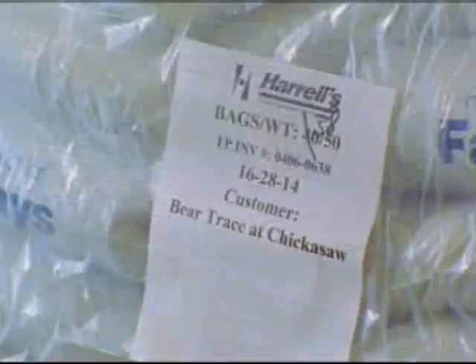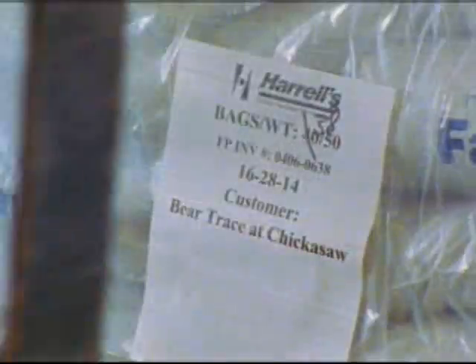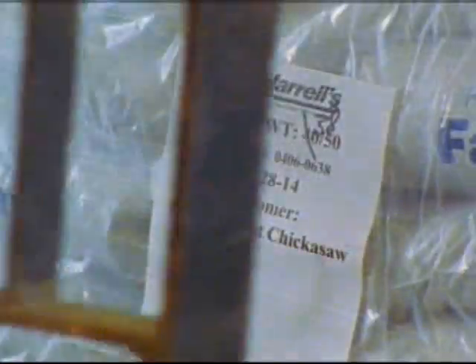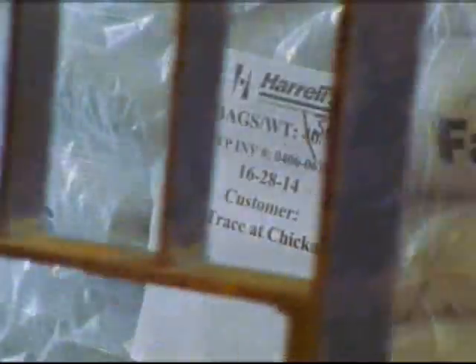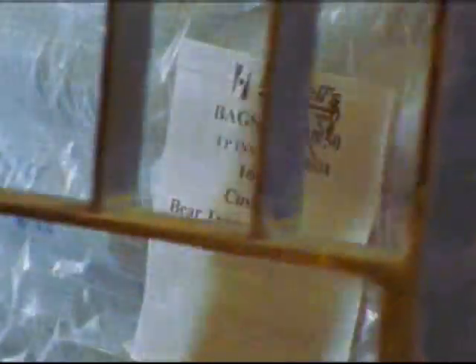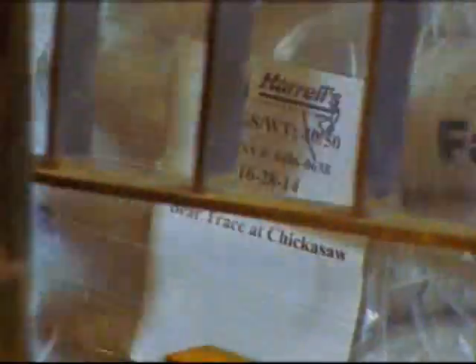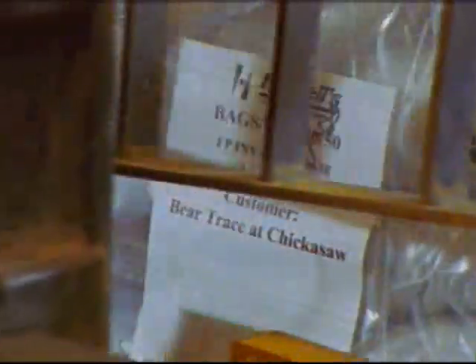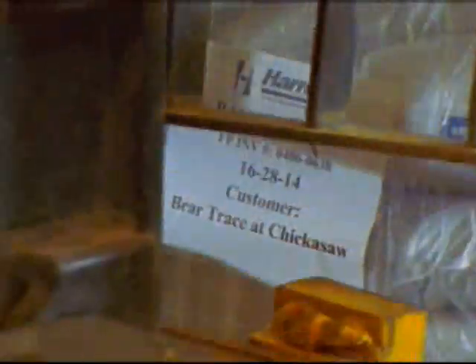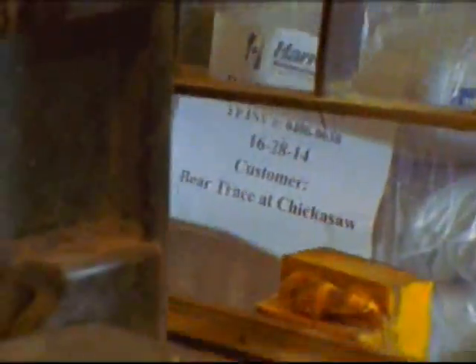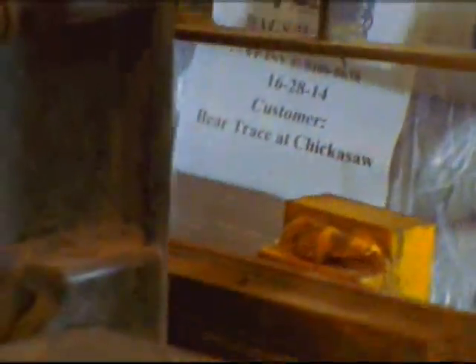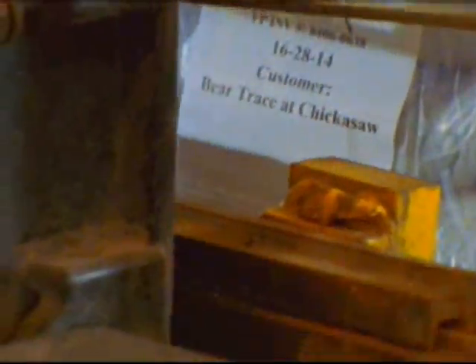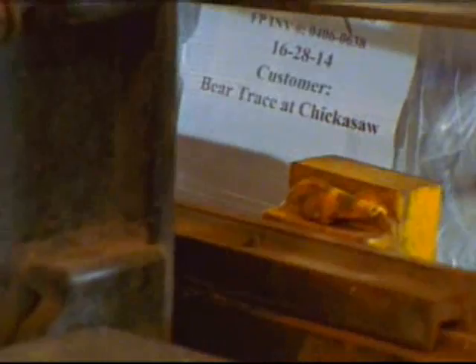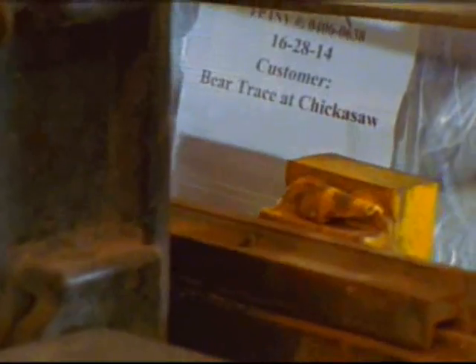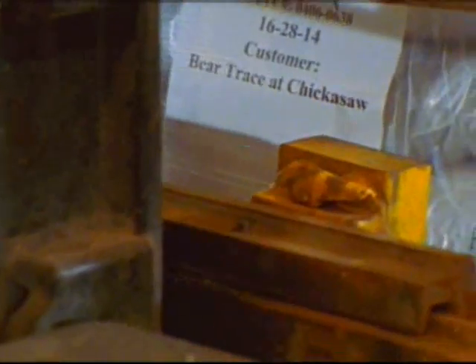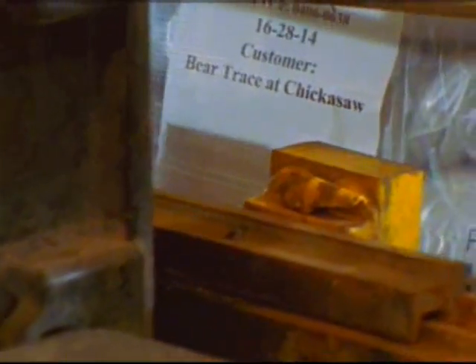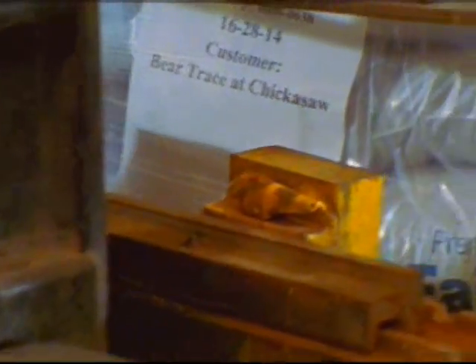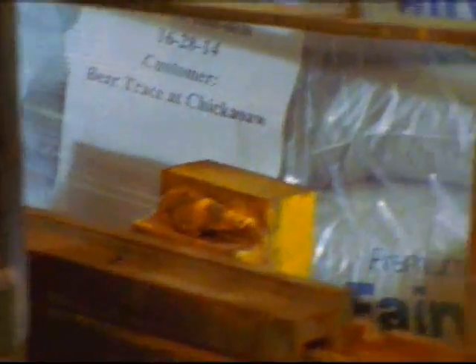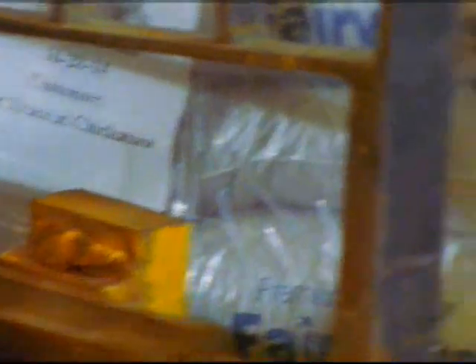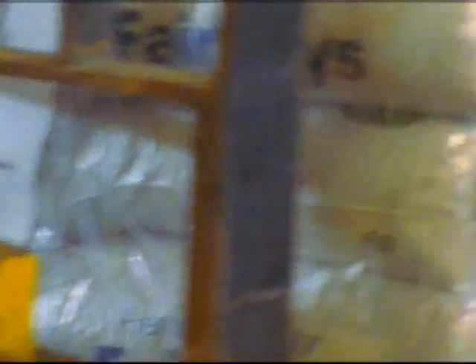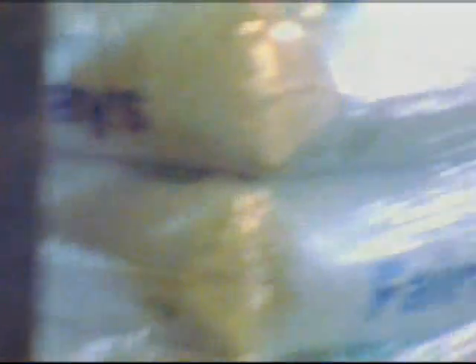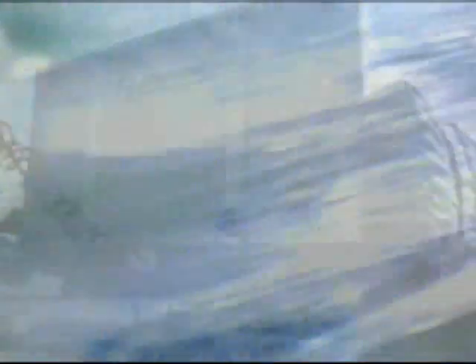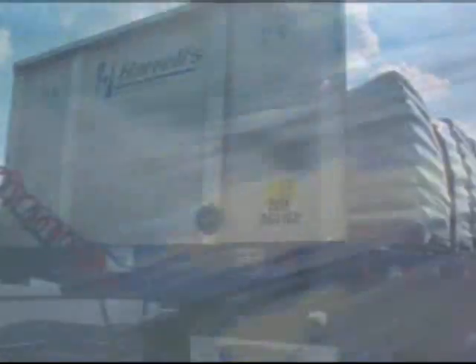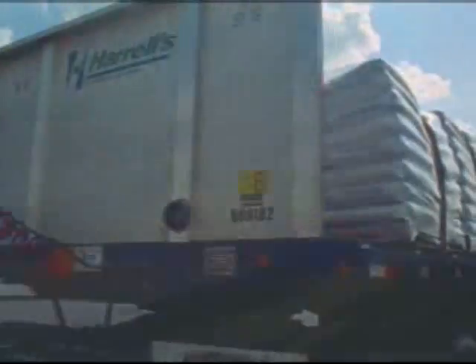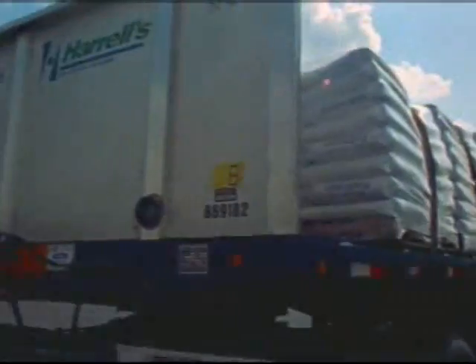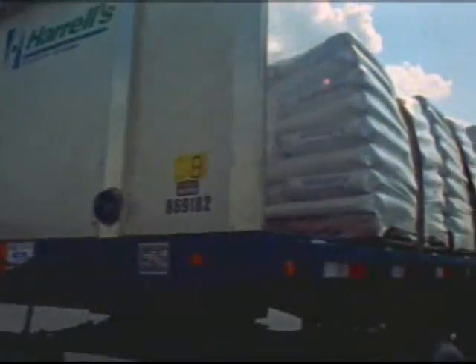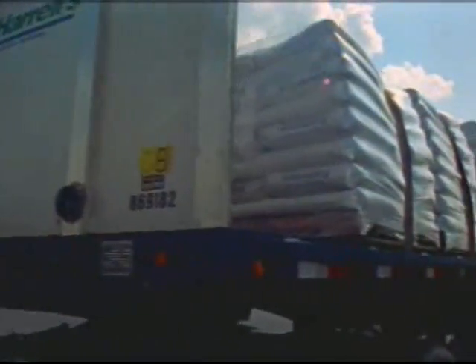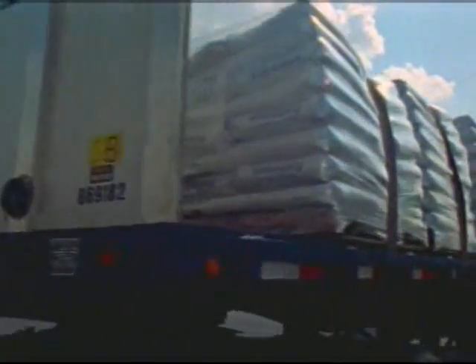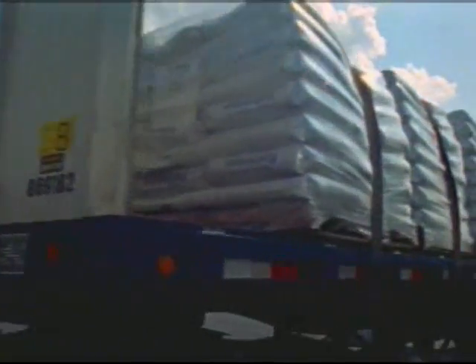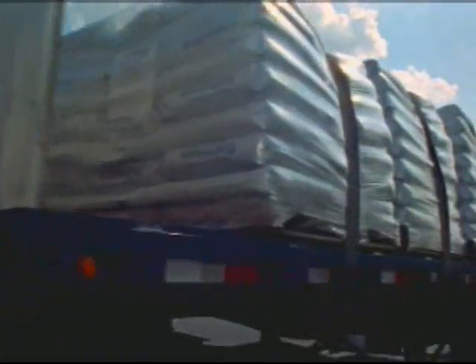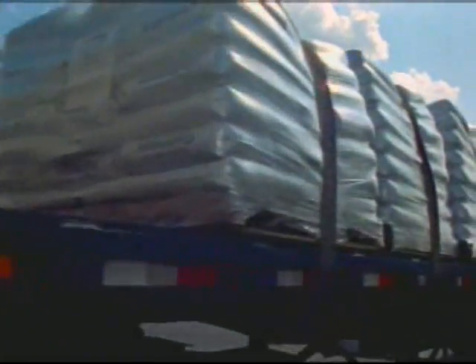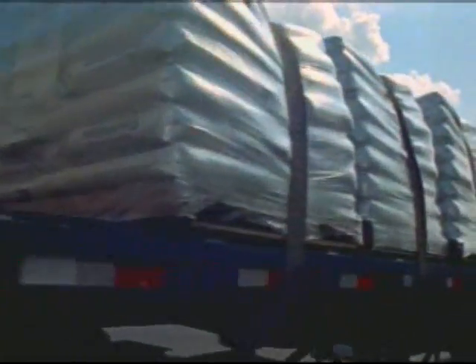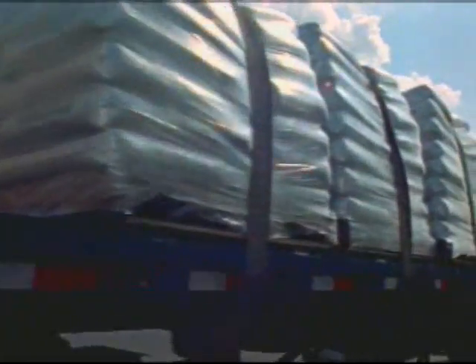Now it's off to the warehouse, ready for shipment to Harrells customers anywhere in the world.